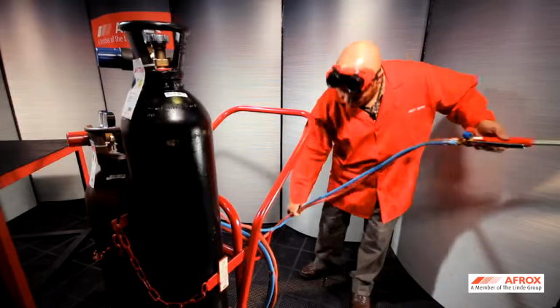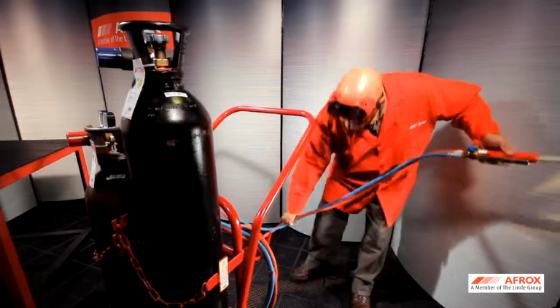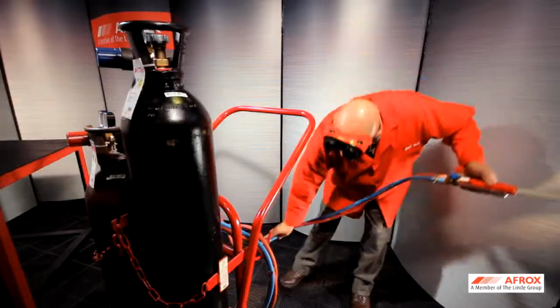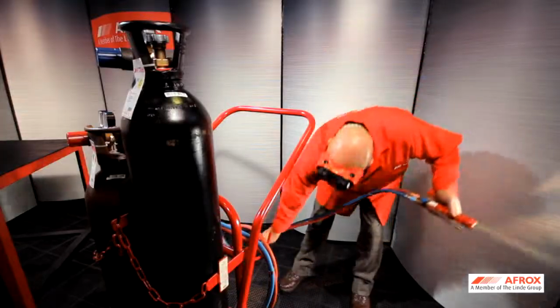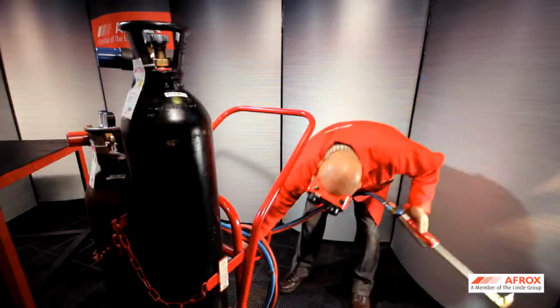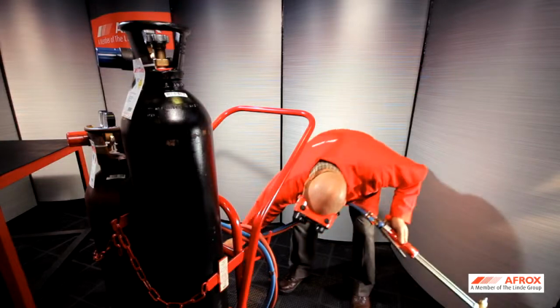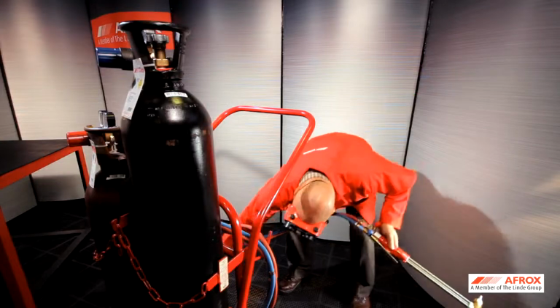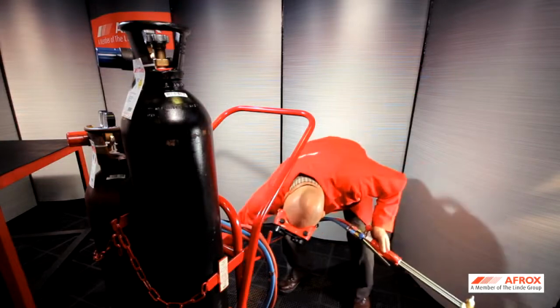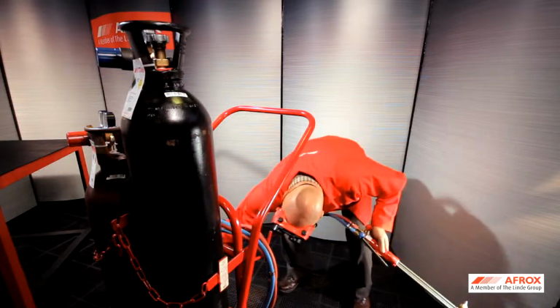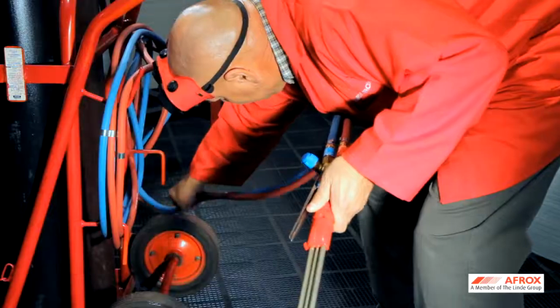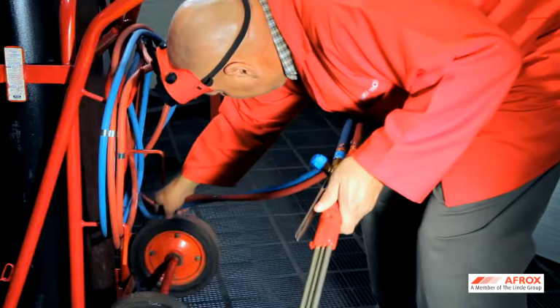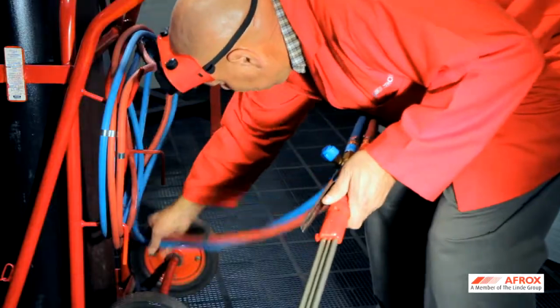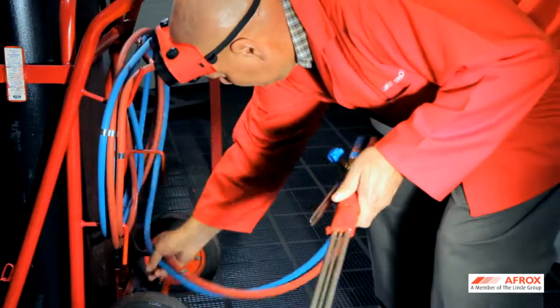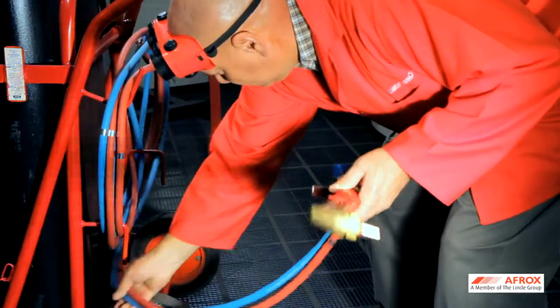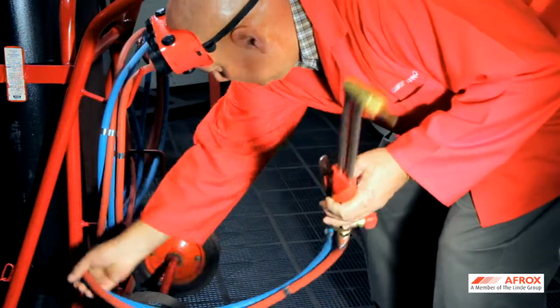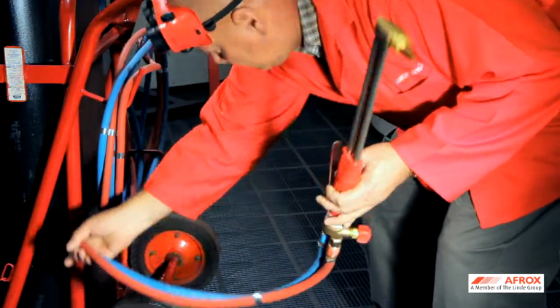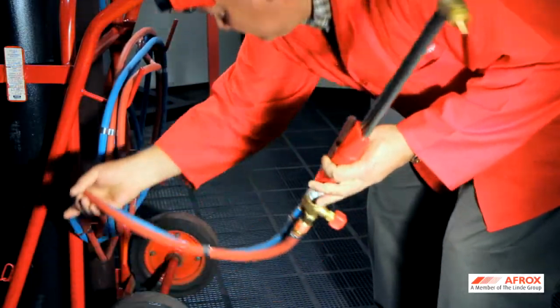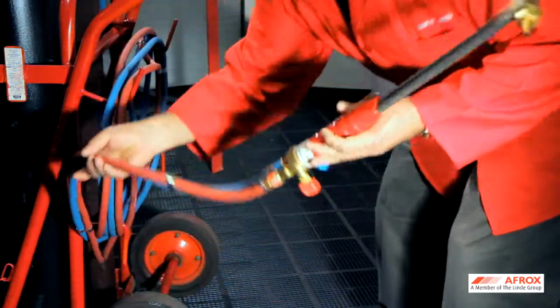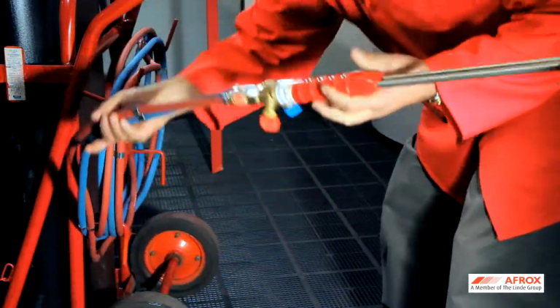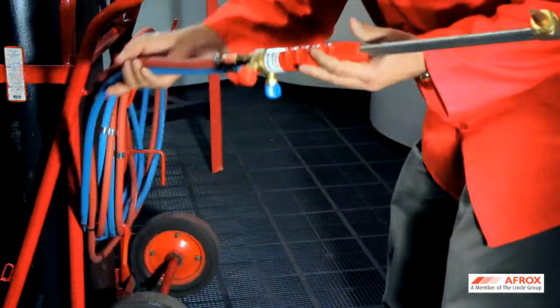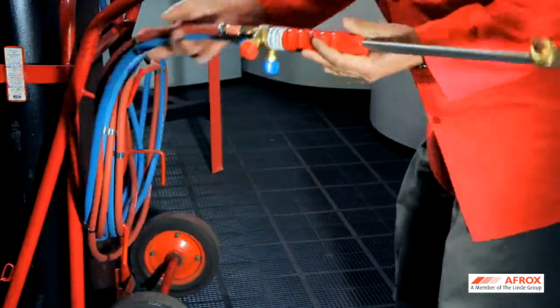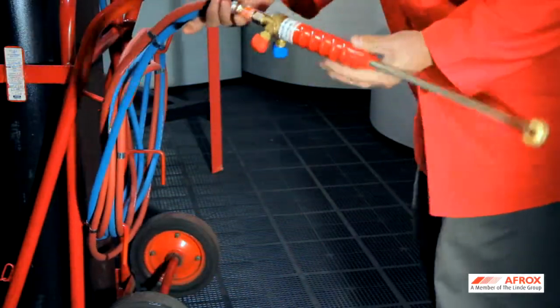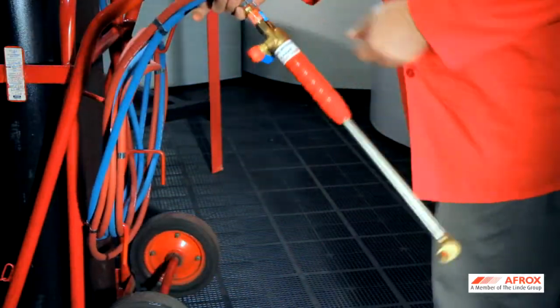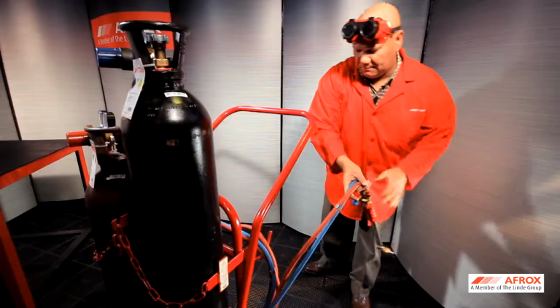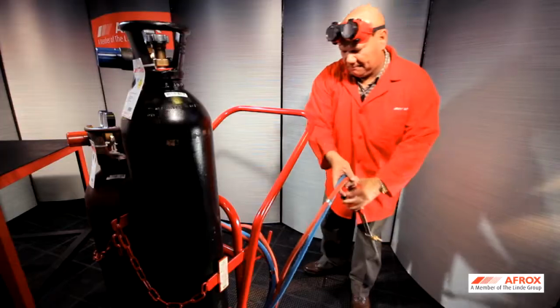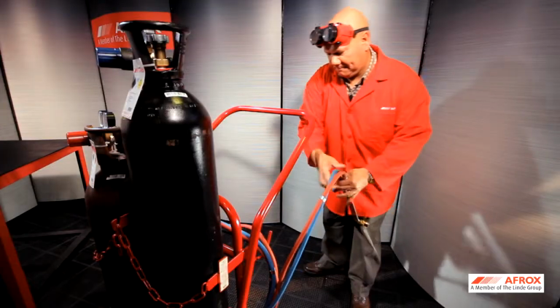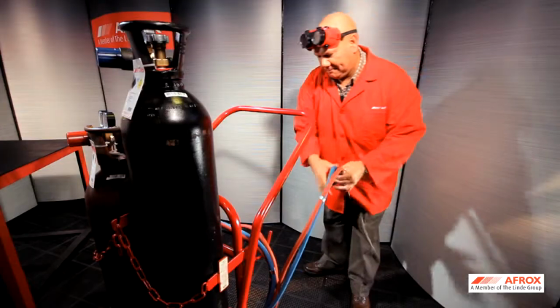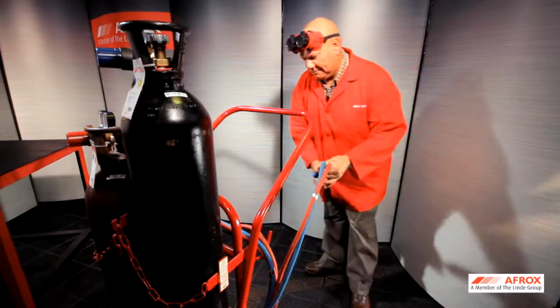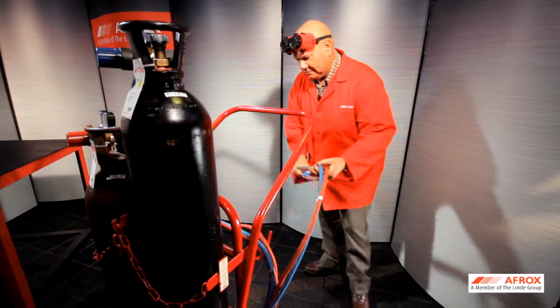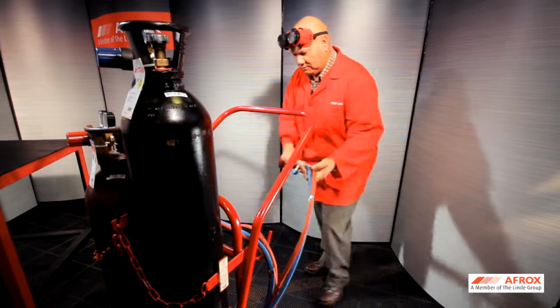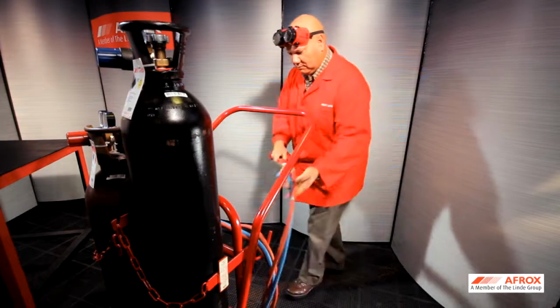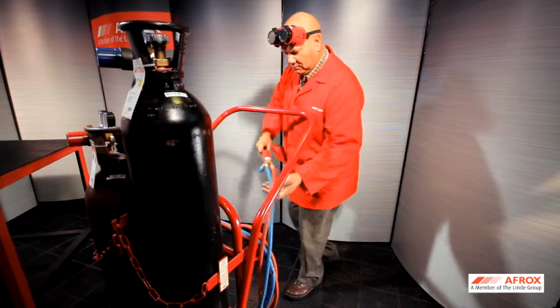Do not wind hoses around the cylinder trolley, but utilize the hooks provided on the back of the cylinder trolley.